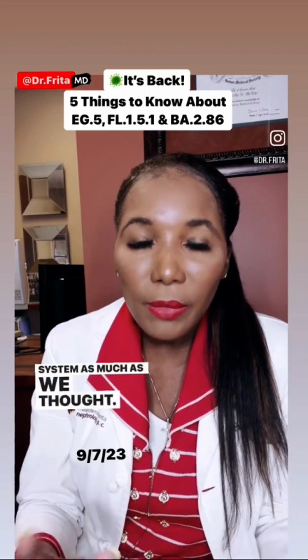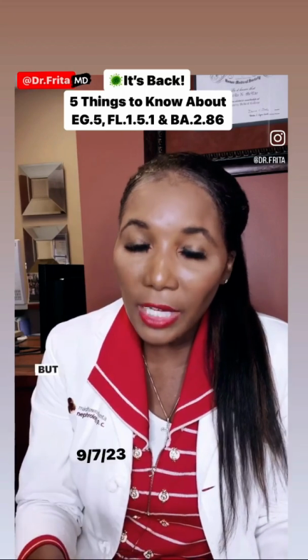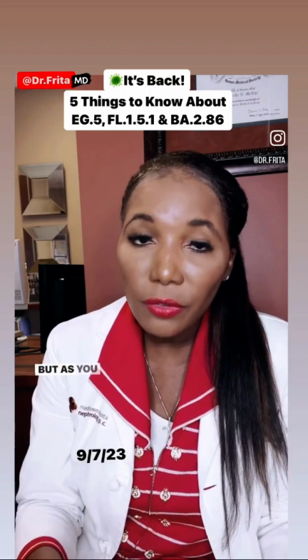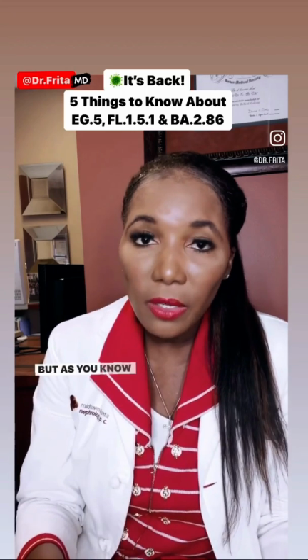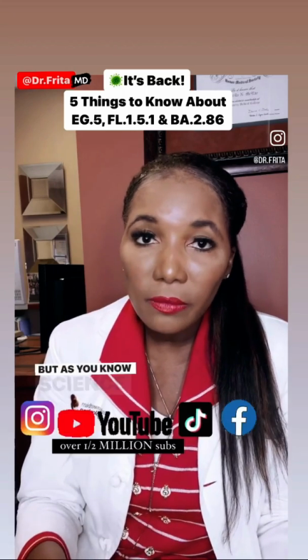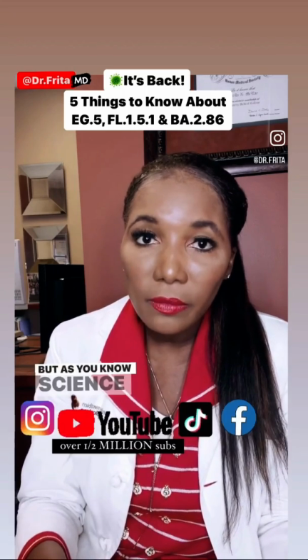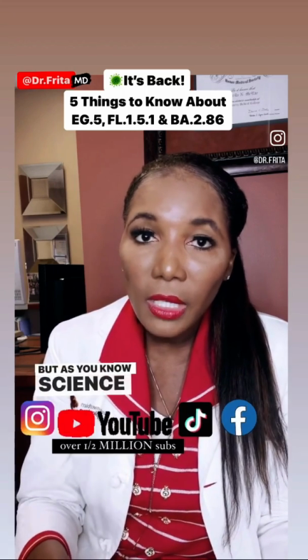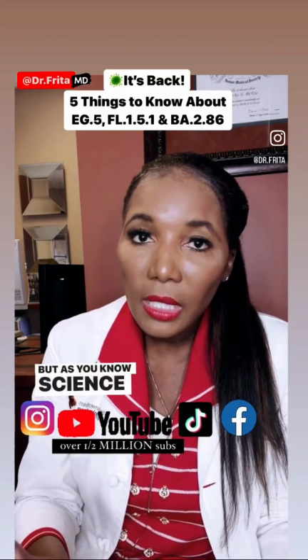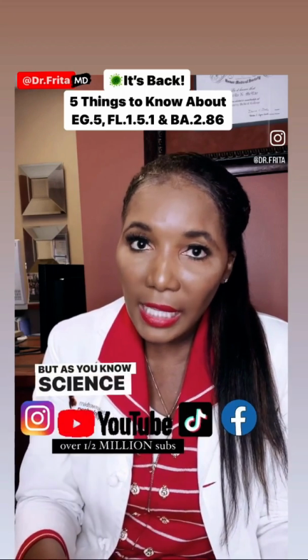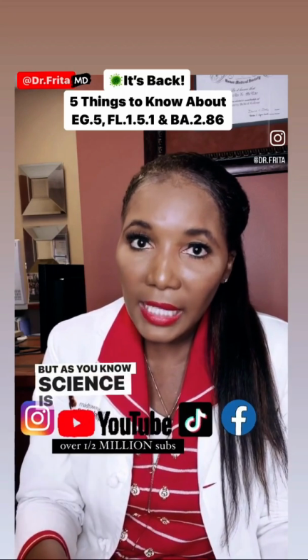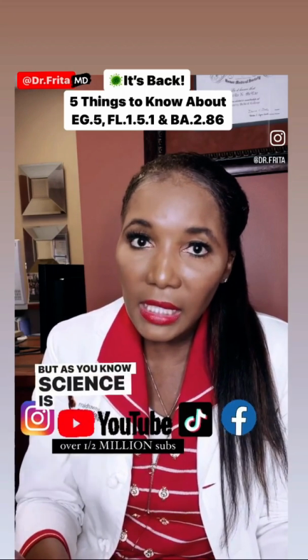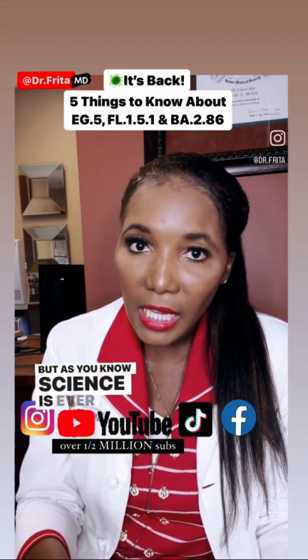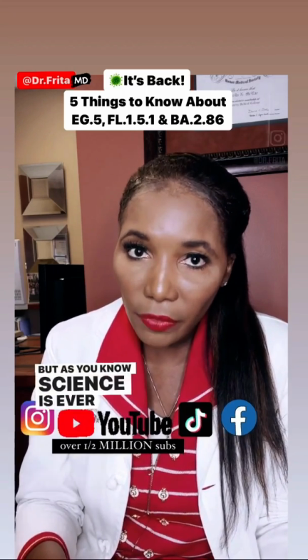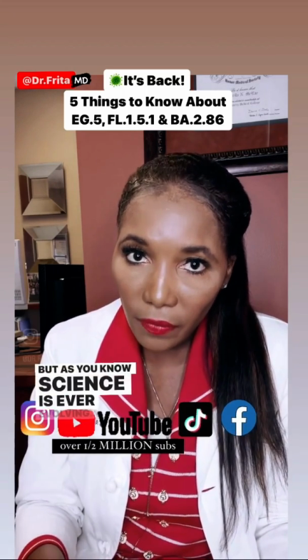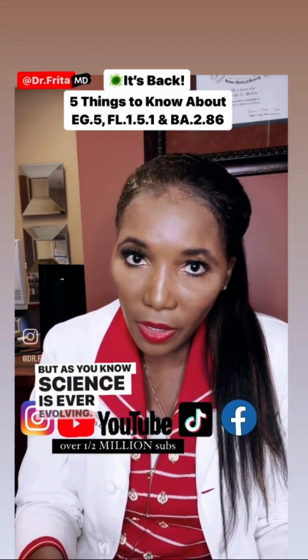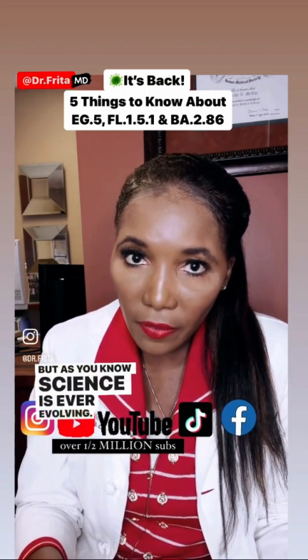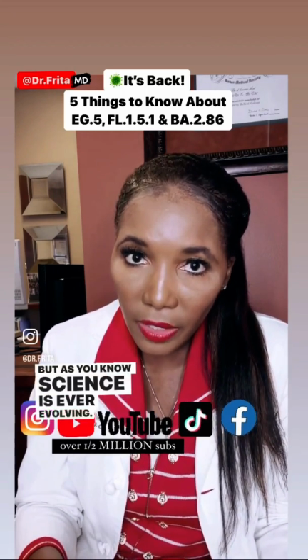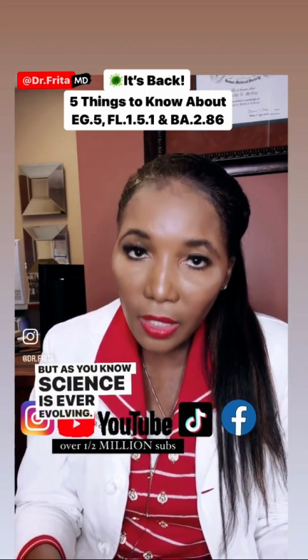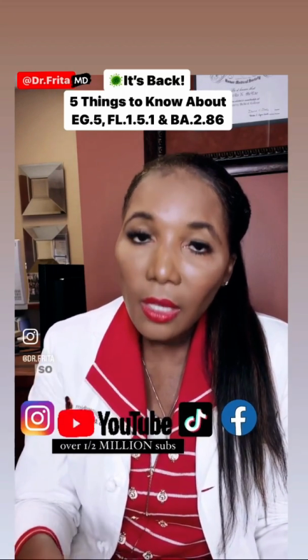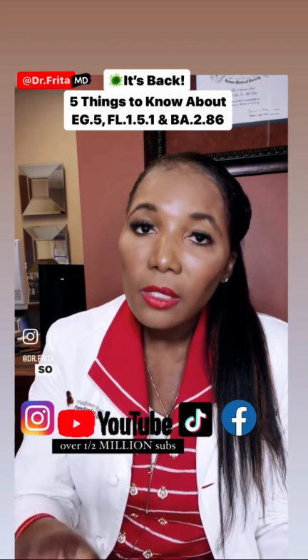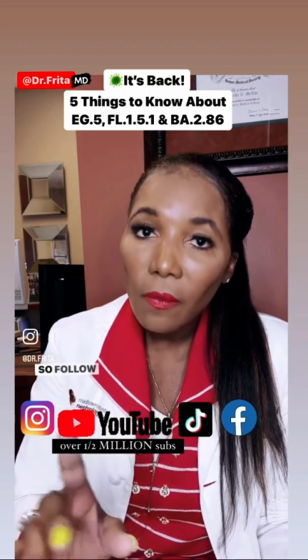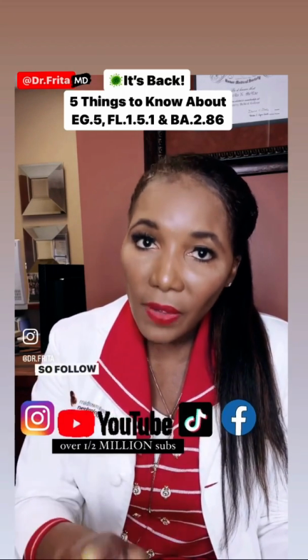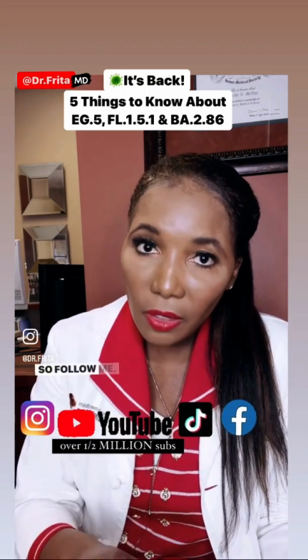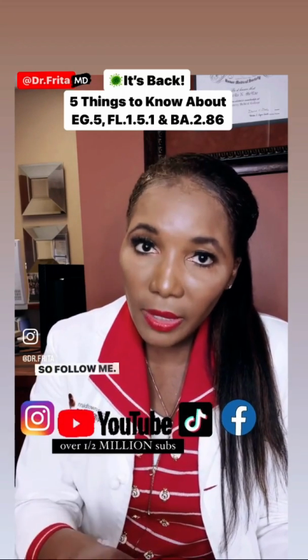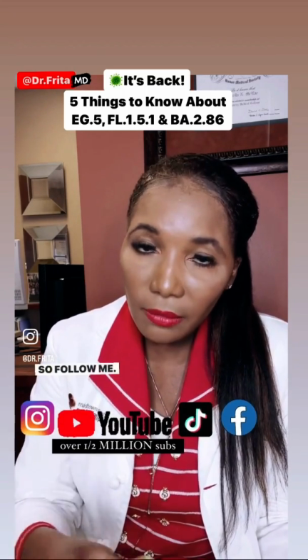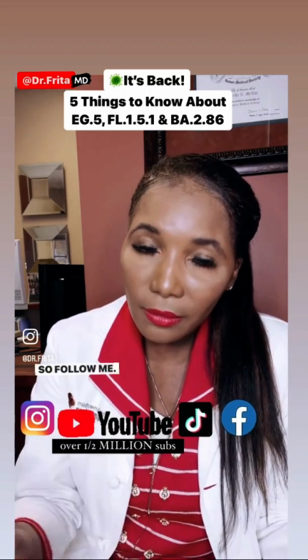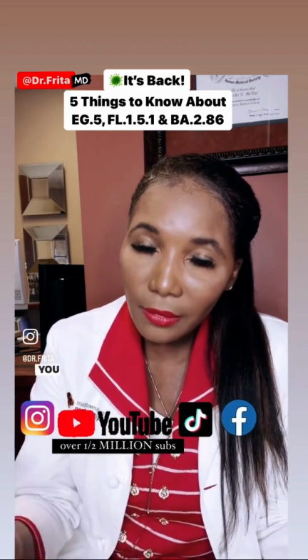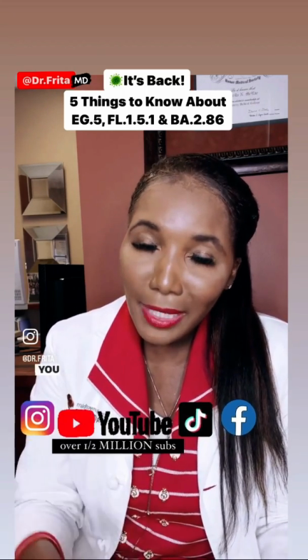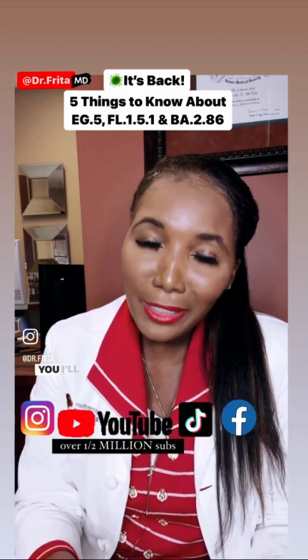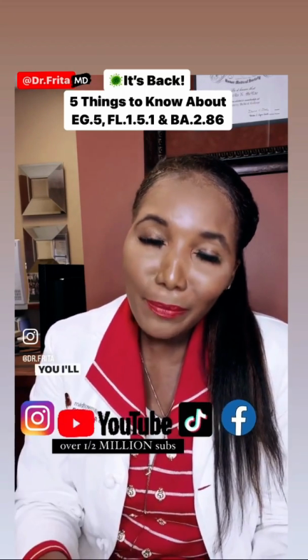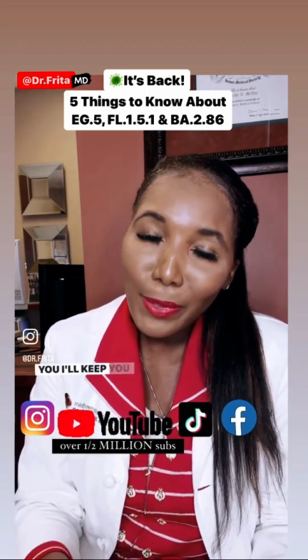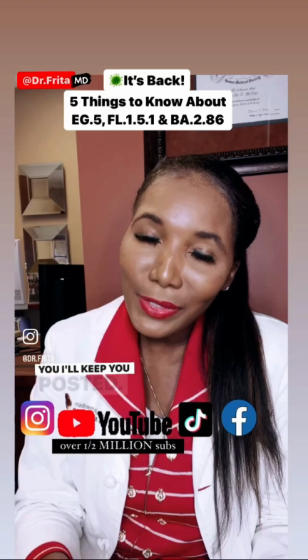But as you know, science is ever evolving. So follow me and I'll keep you posted.